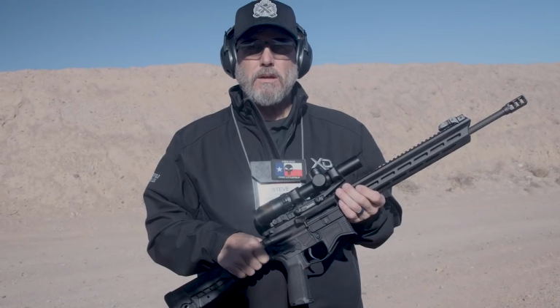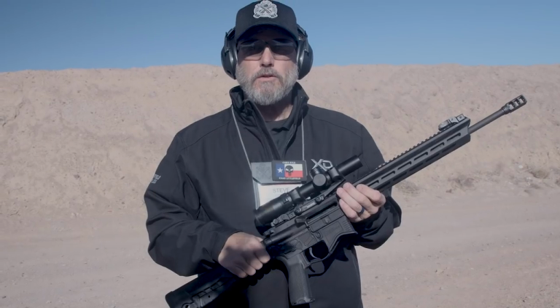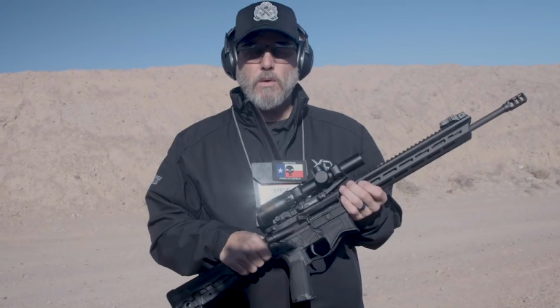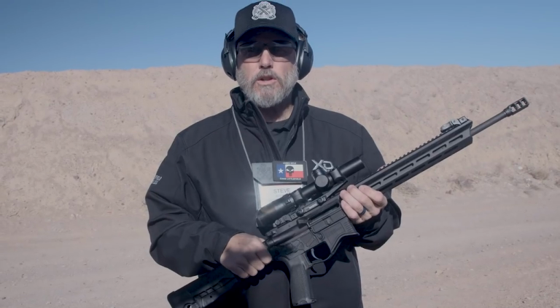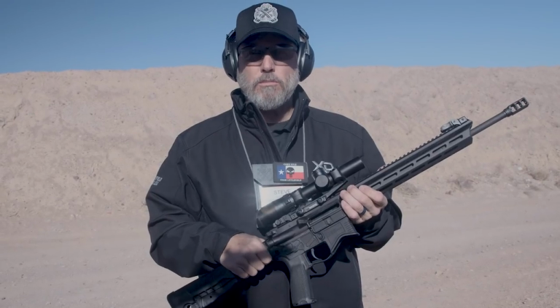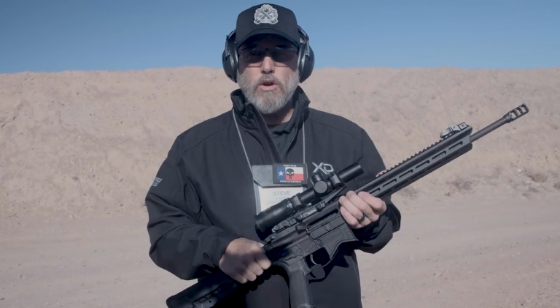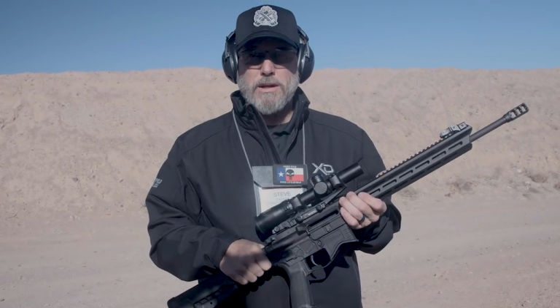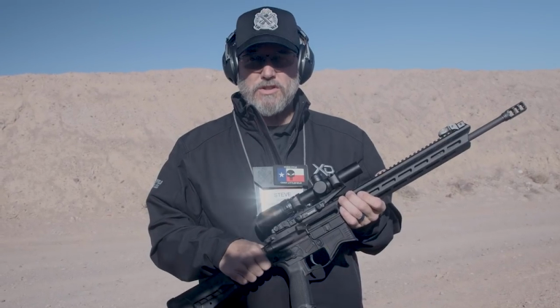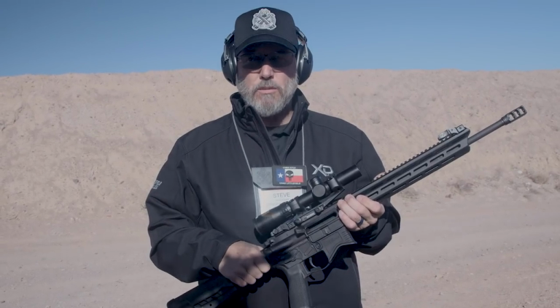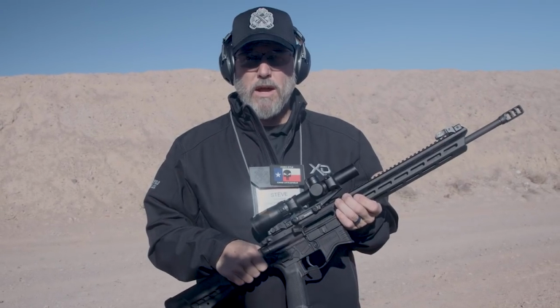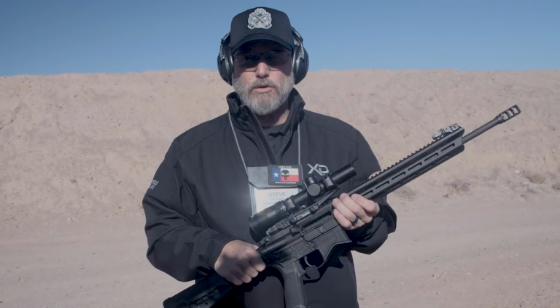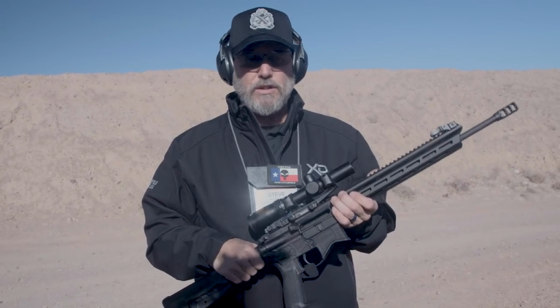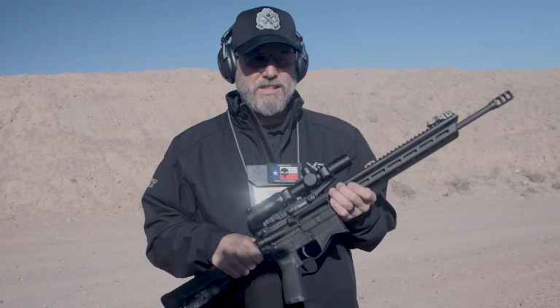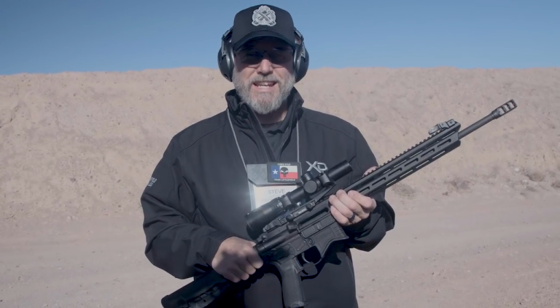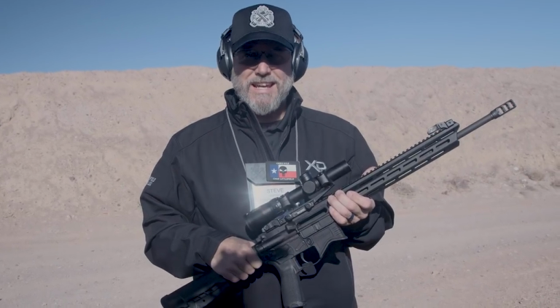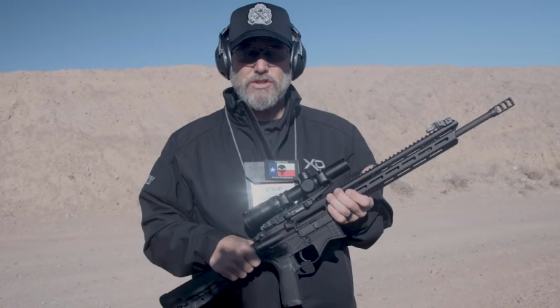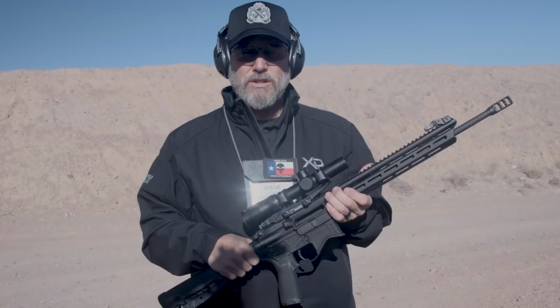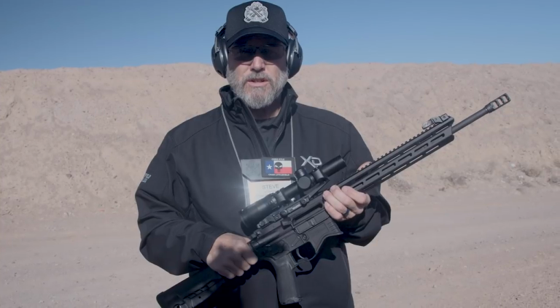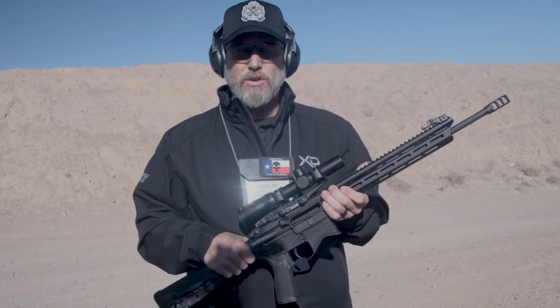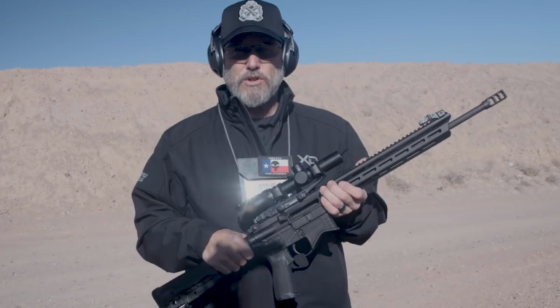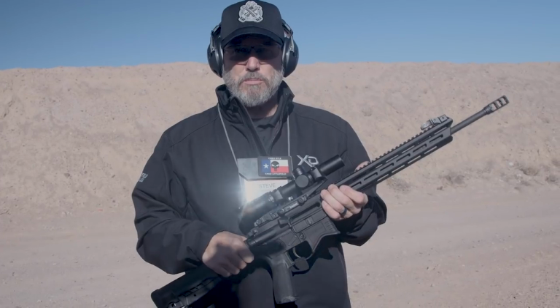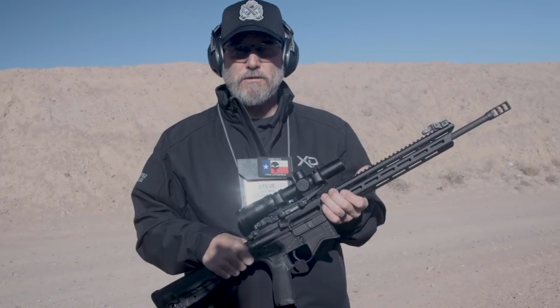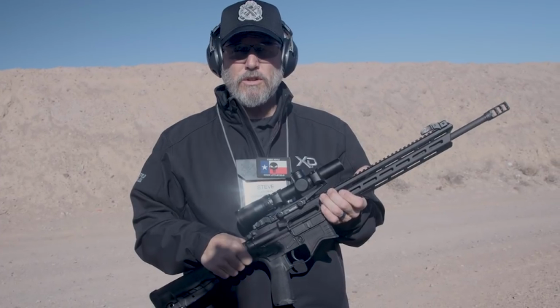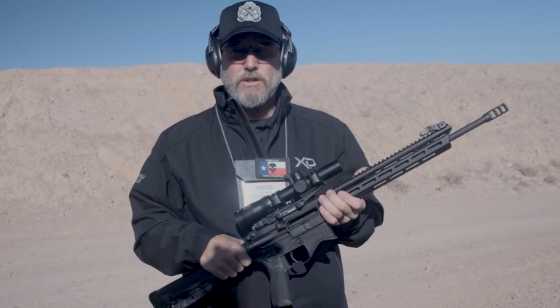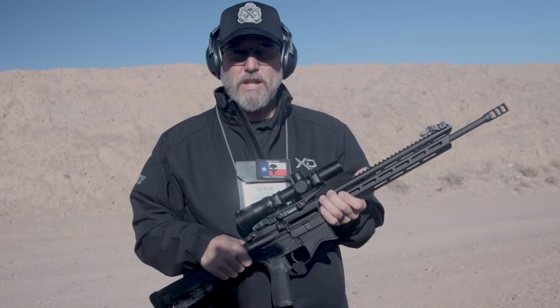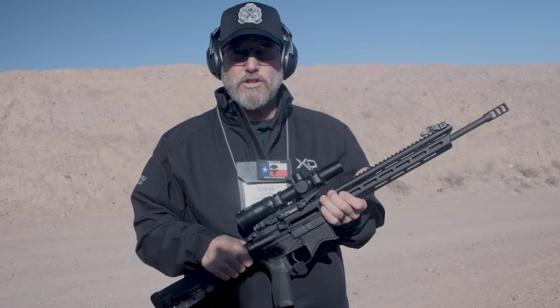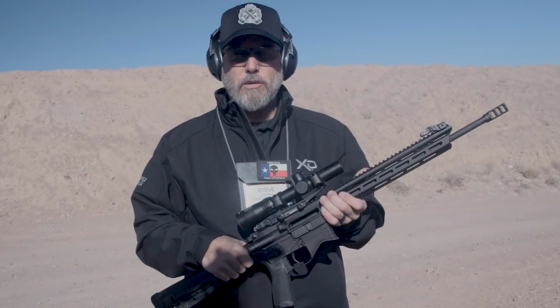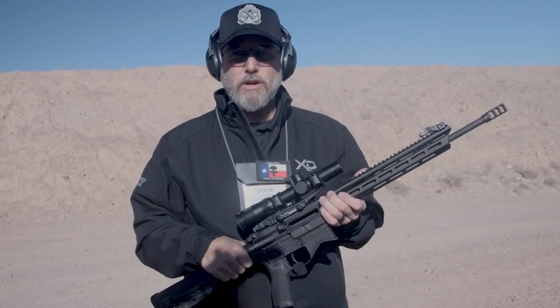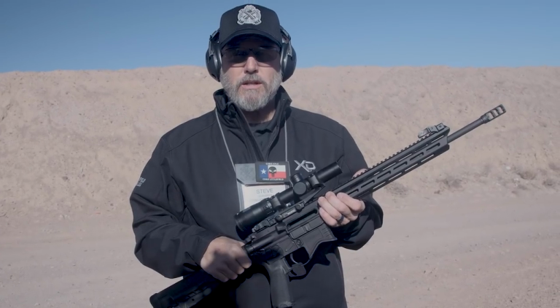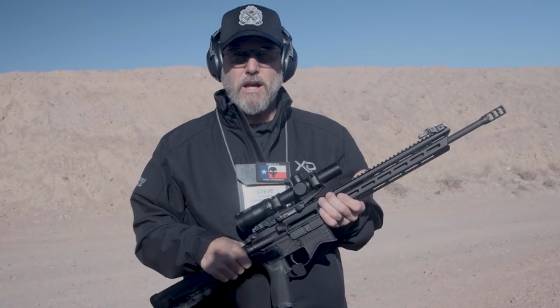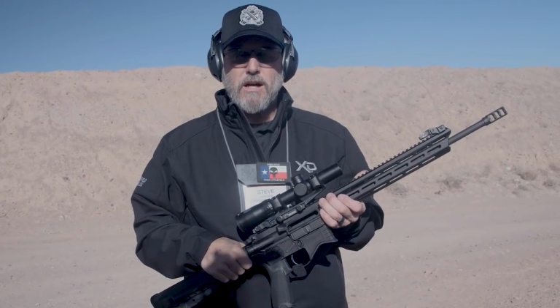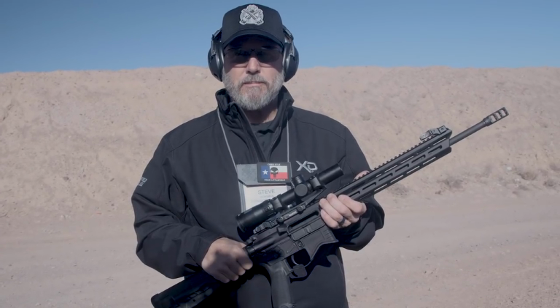If you want to learn more about the Saint rifles and the Saint Edge, go to springfield-armory.com.